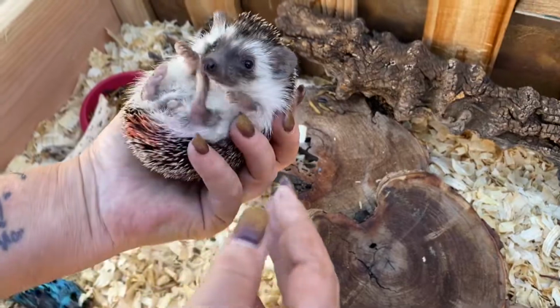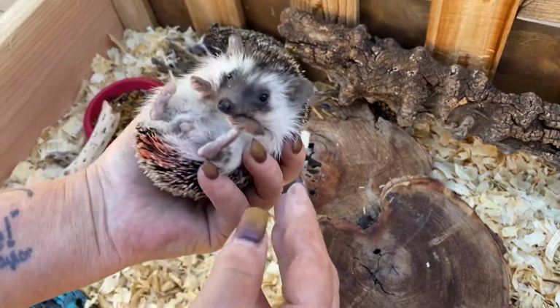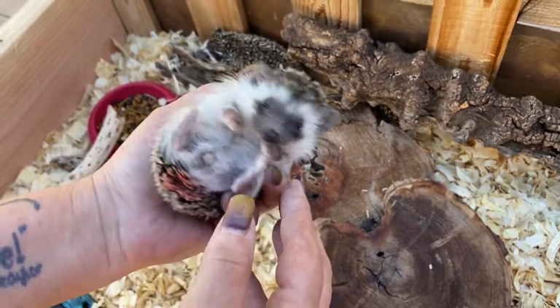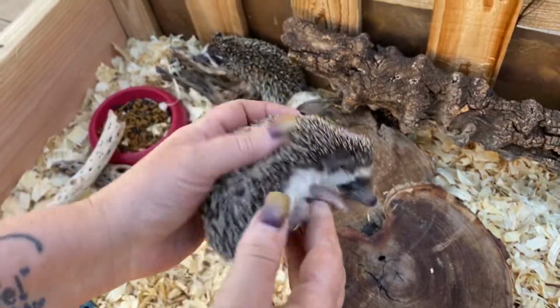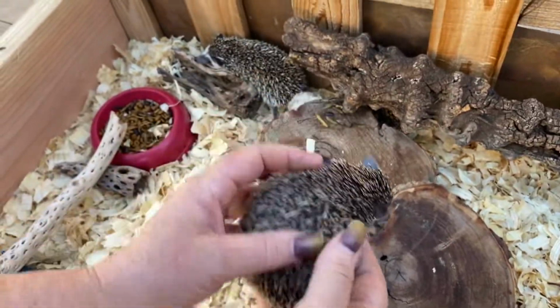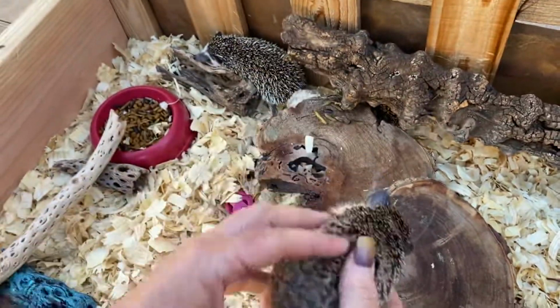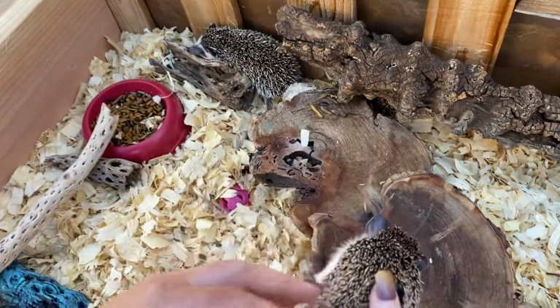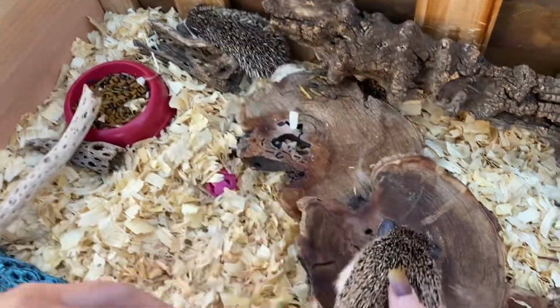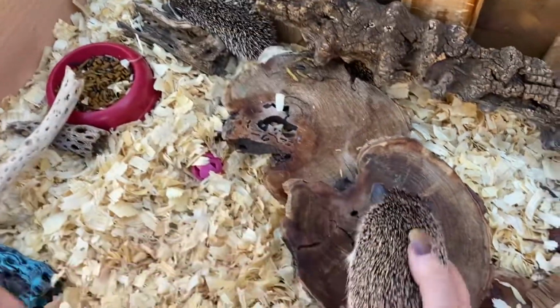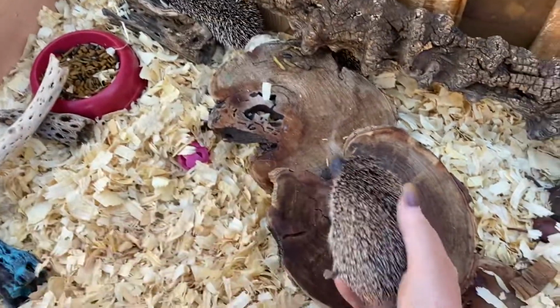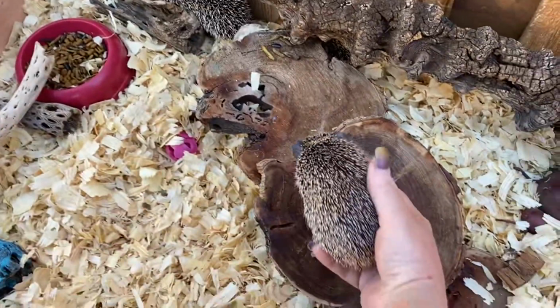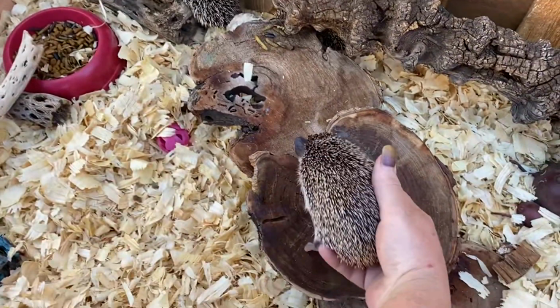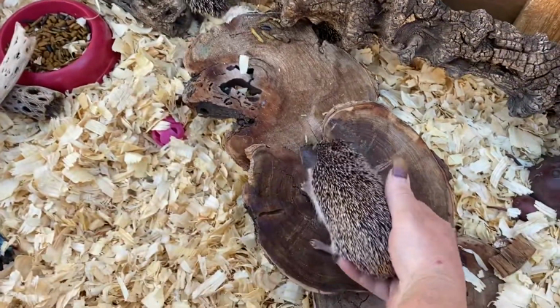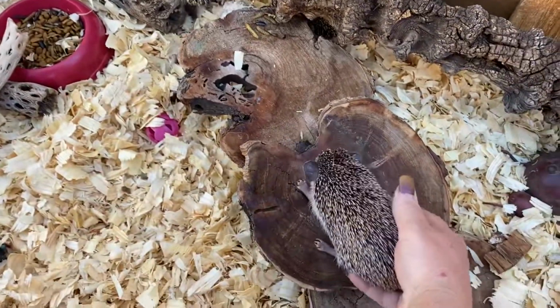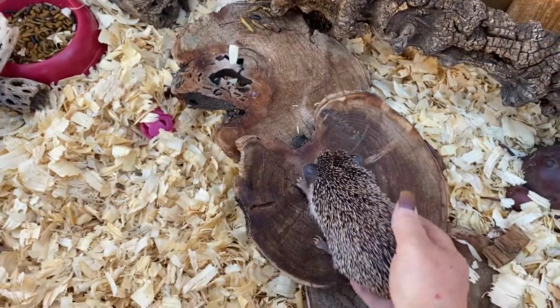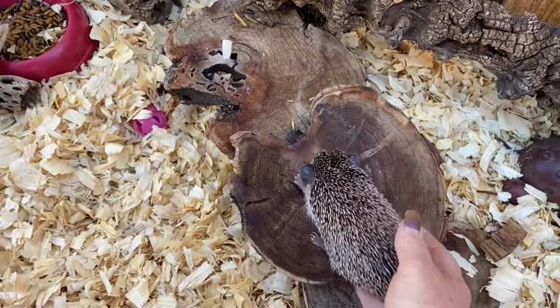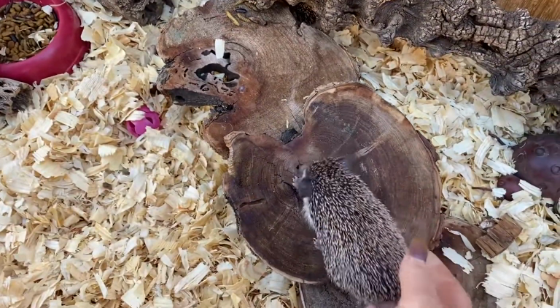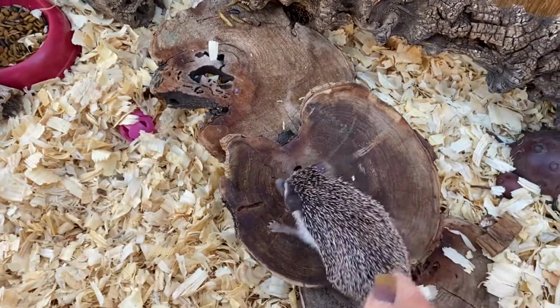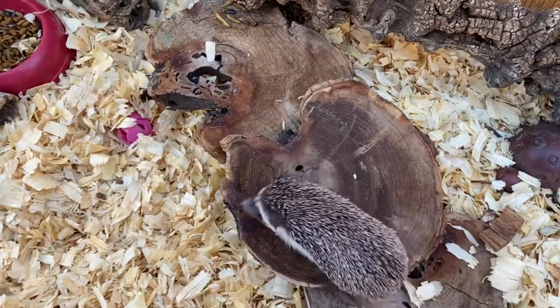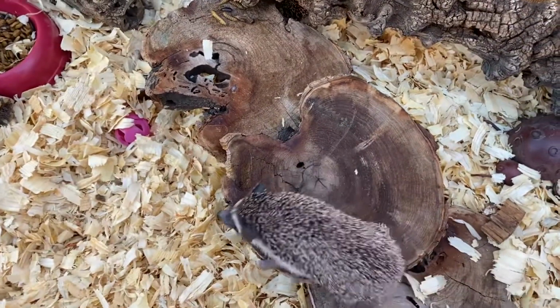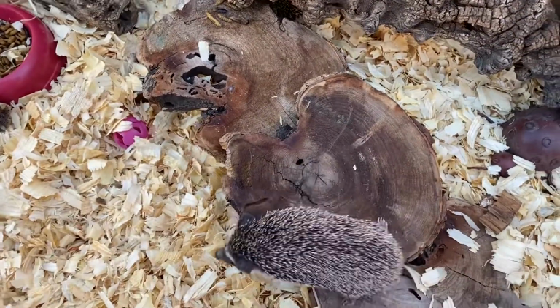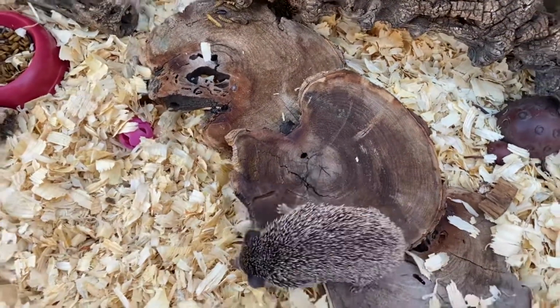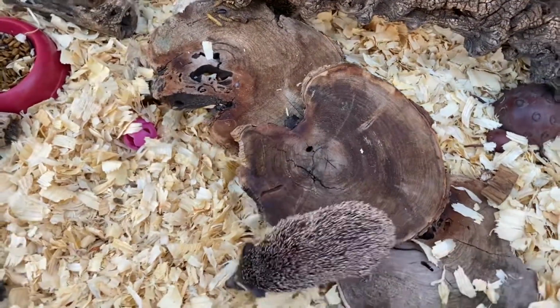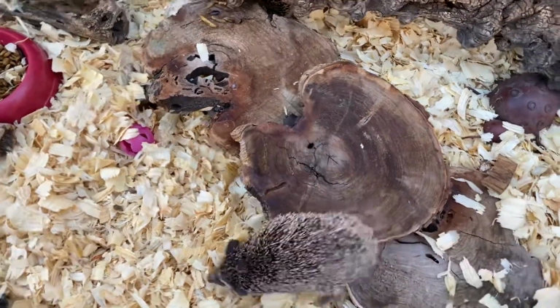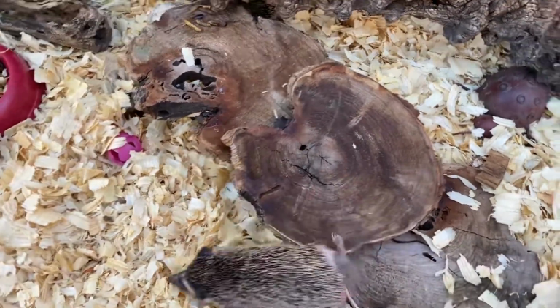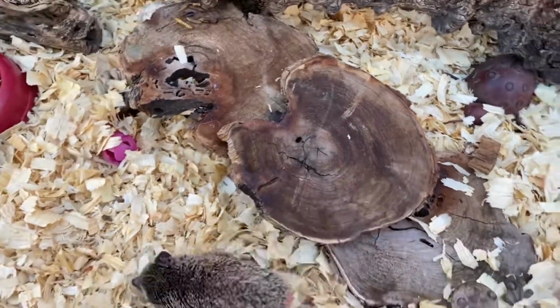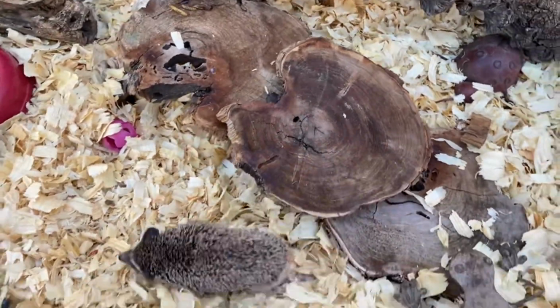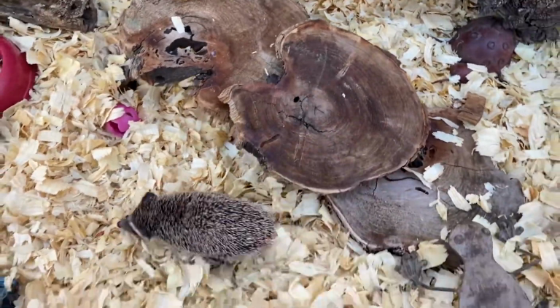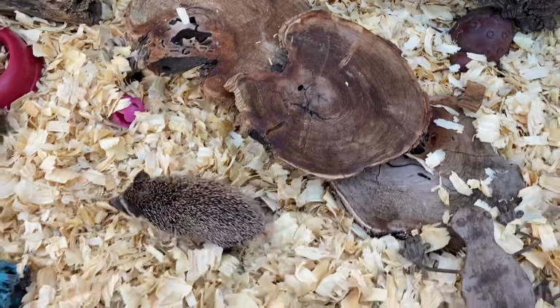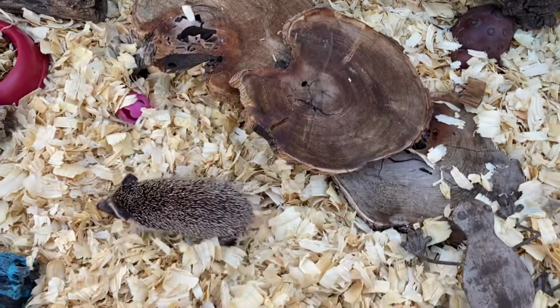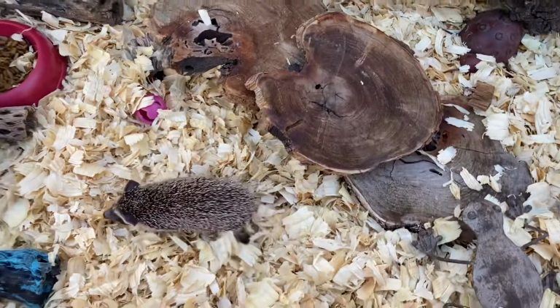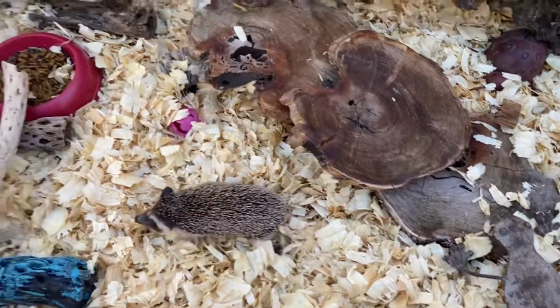These guys are ready to go. So if you're interested in a baby, we've got them. Thanks so much for watching. Bye!